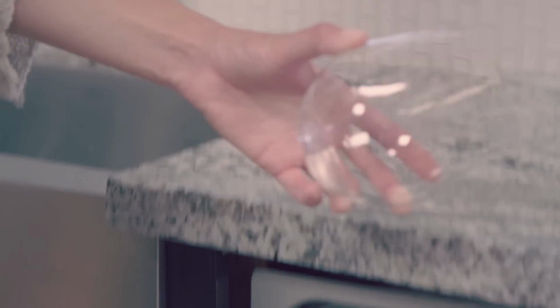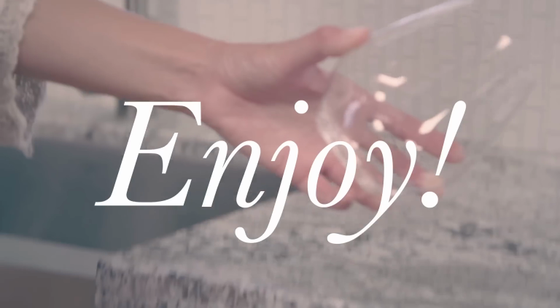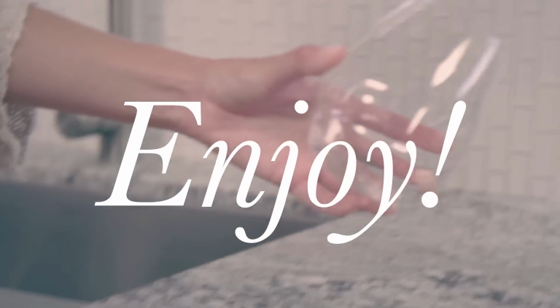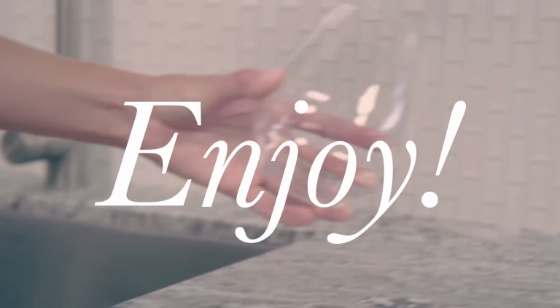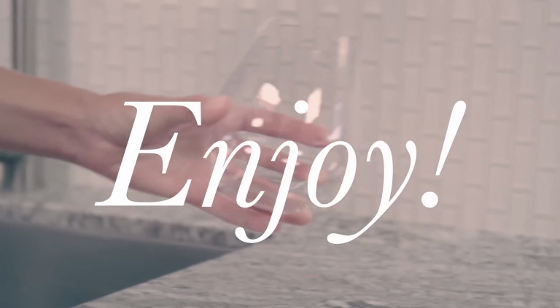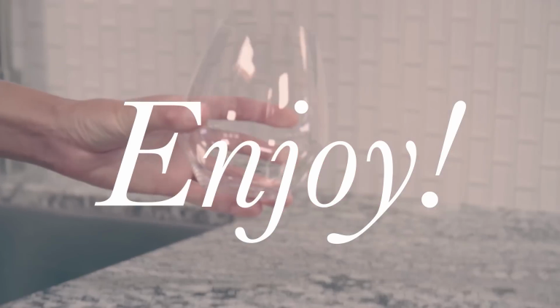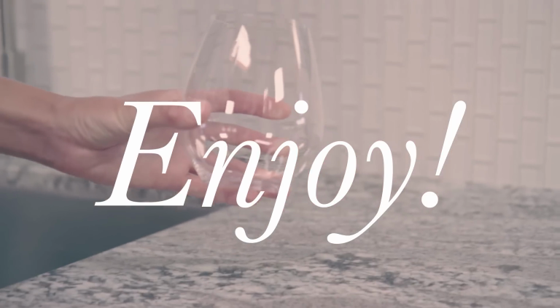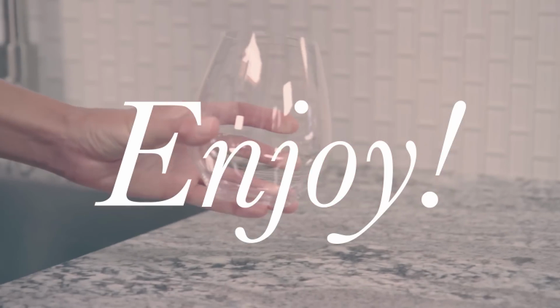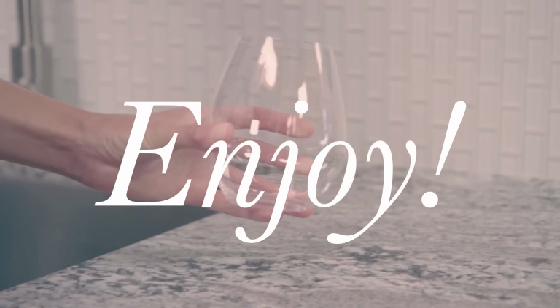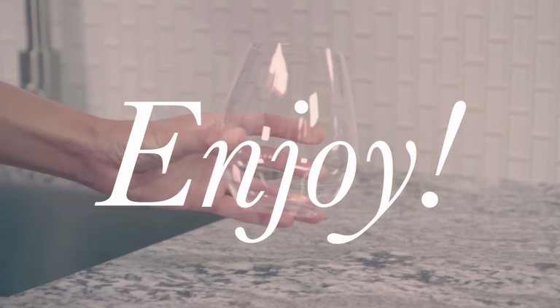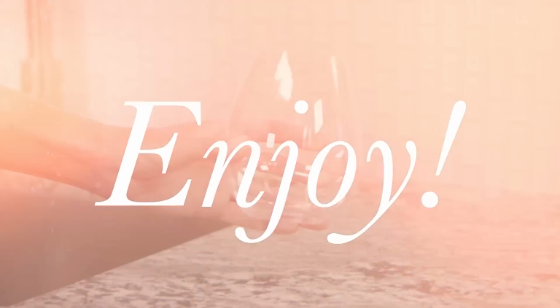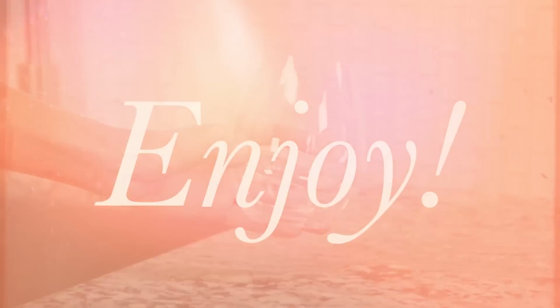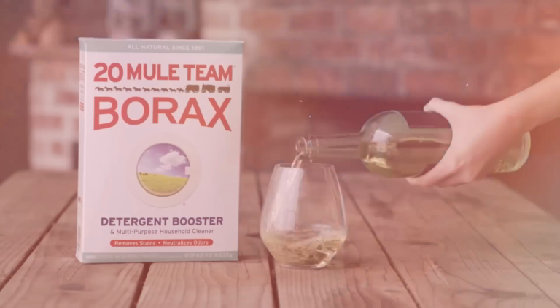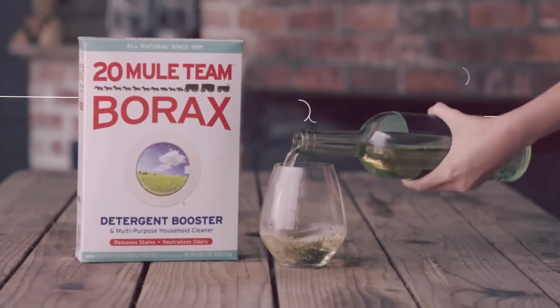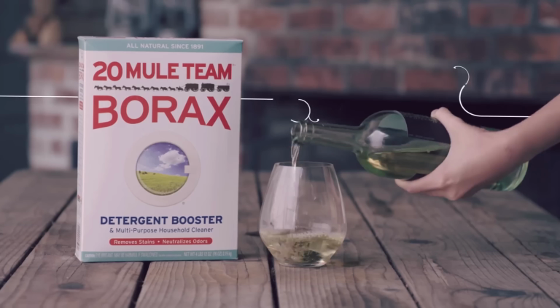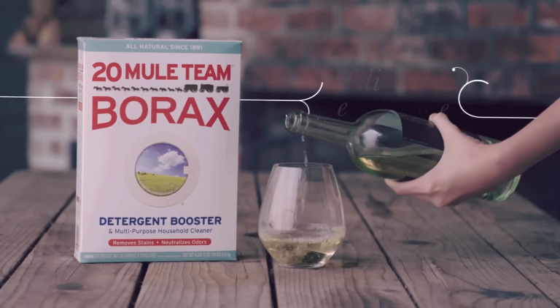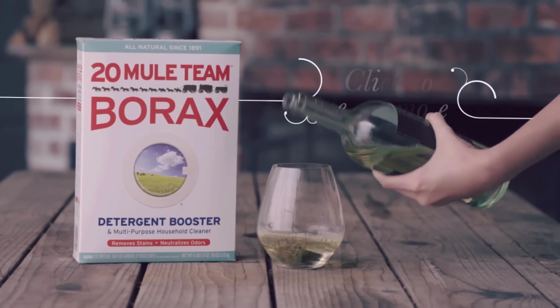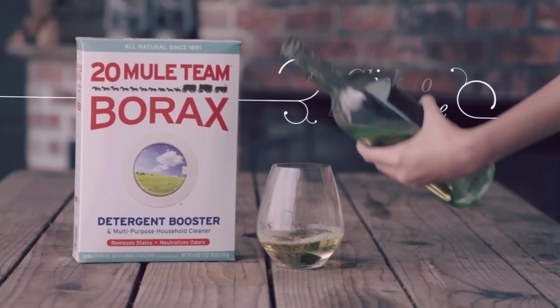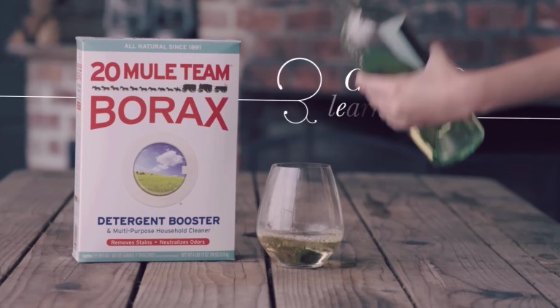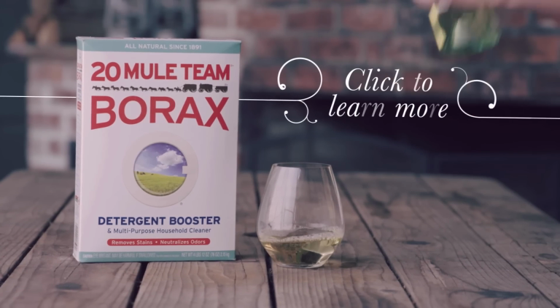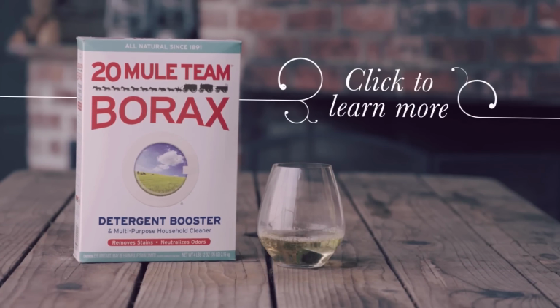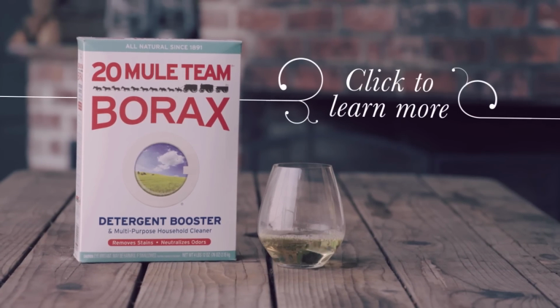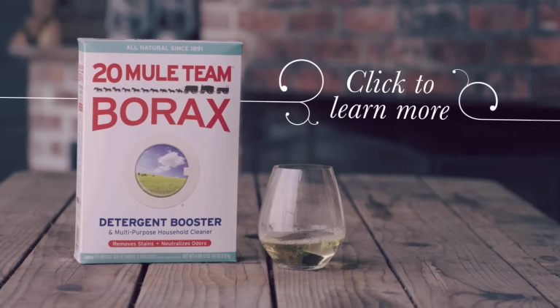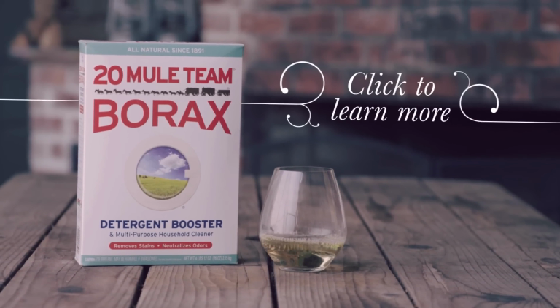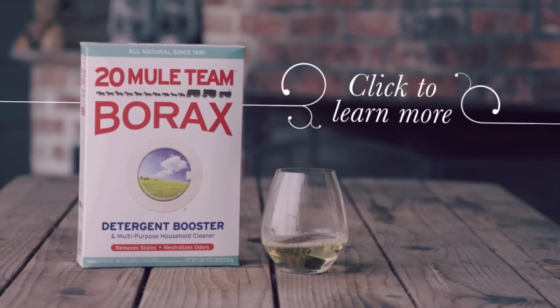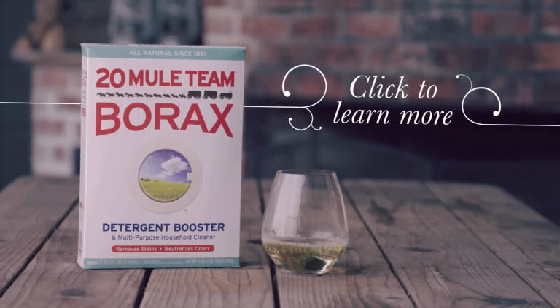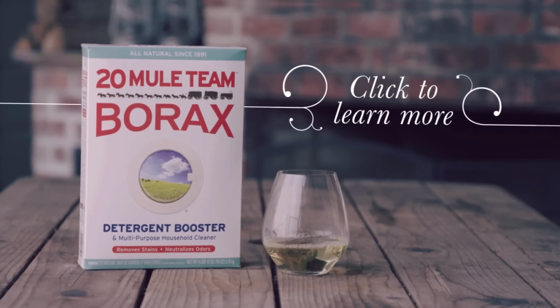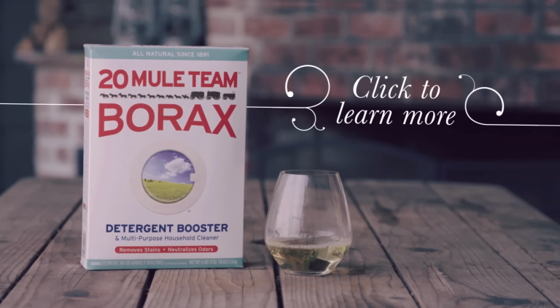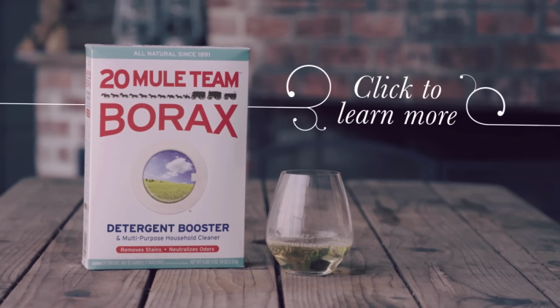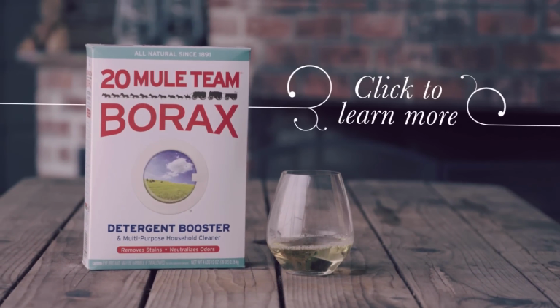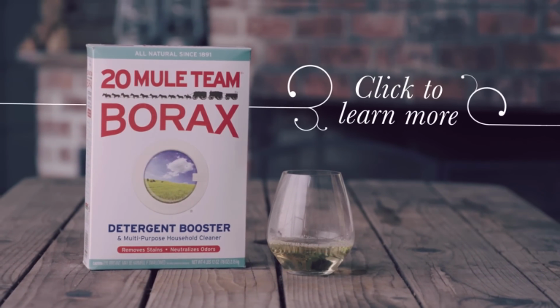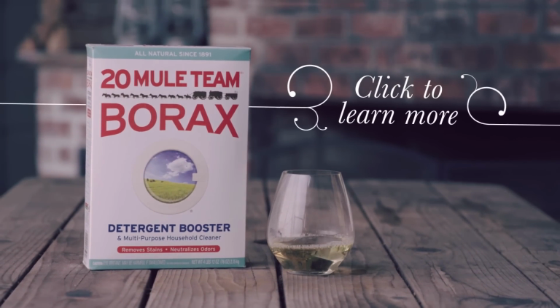Enjoy the fruit of your labor. Visit our Uses page to discover the many ways to use Borax.